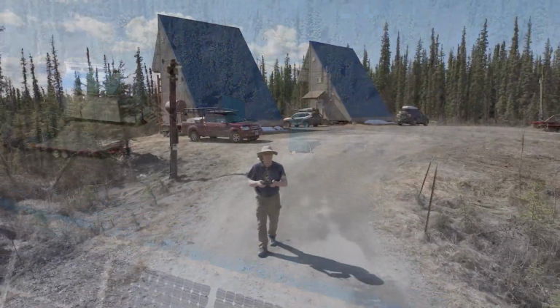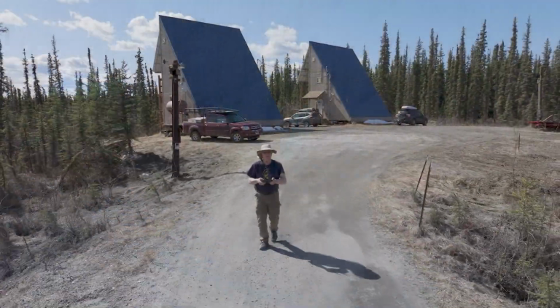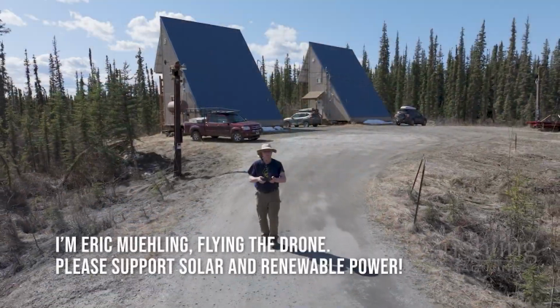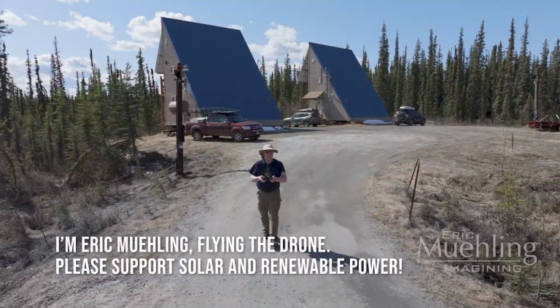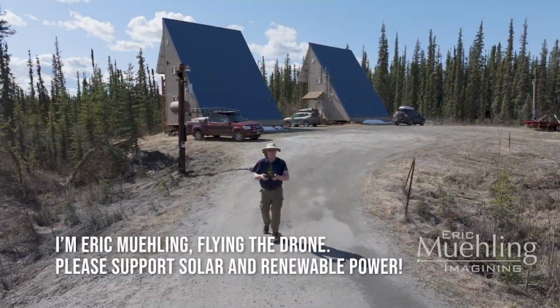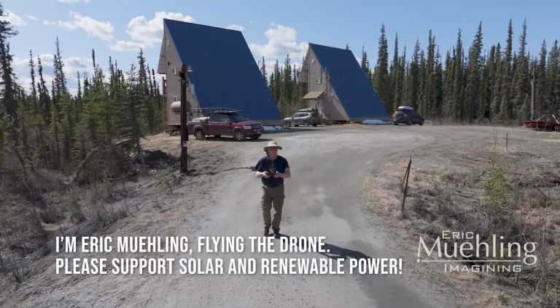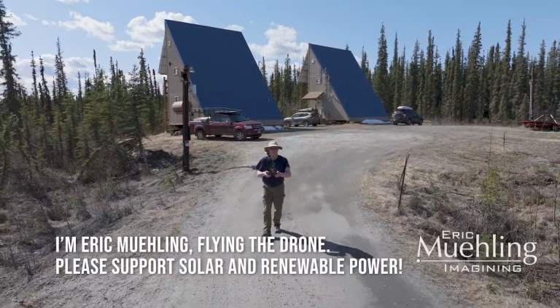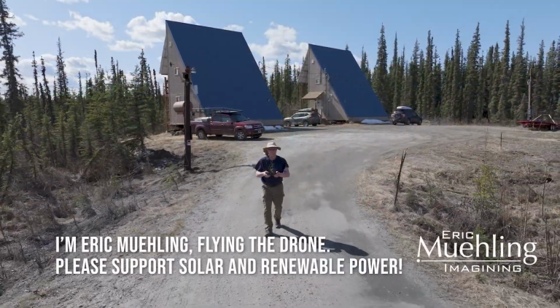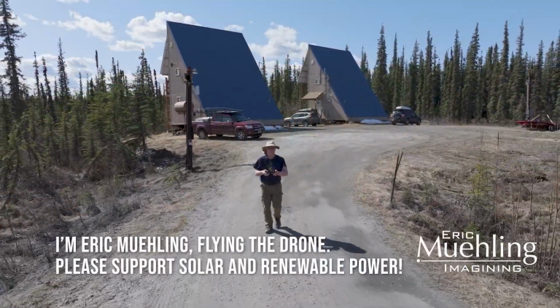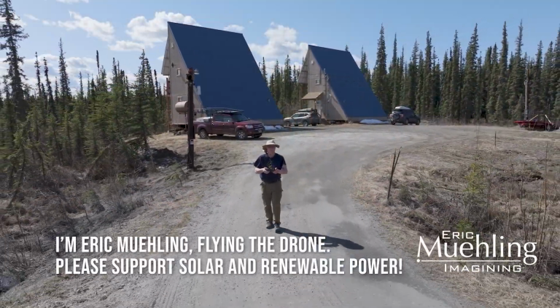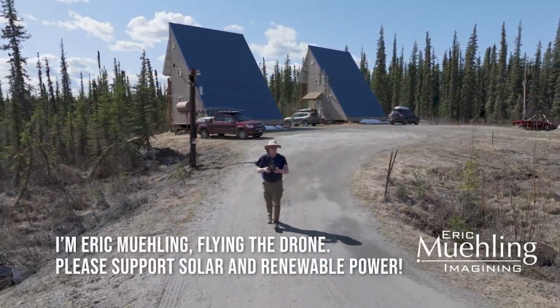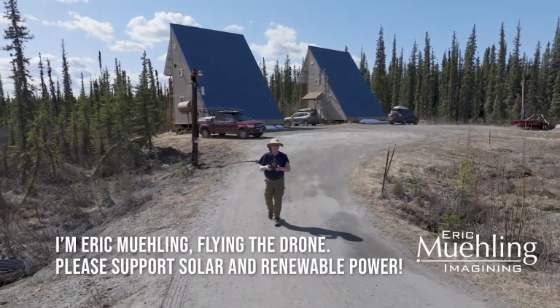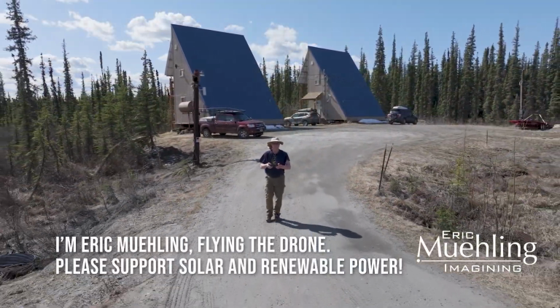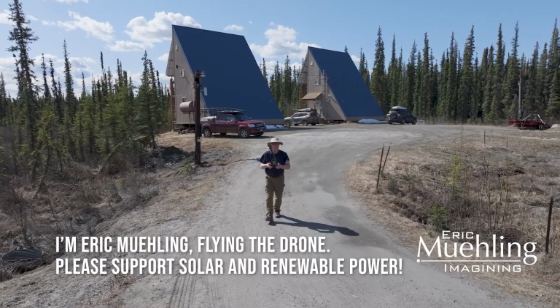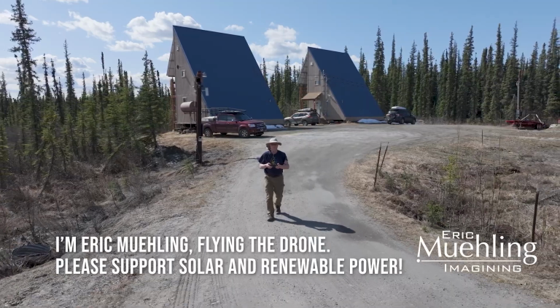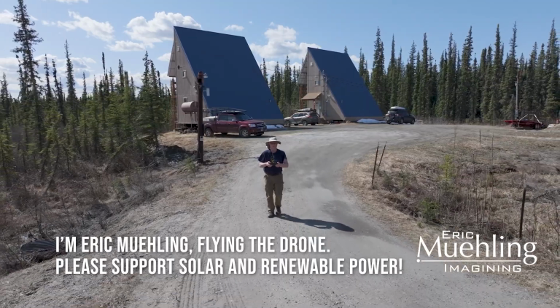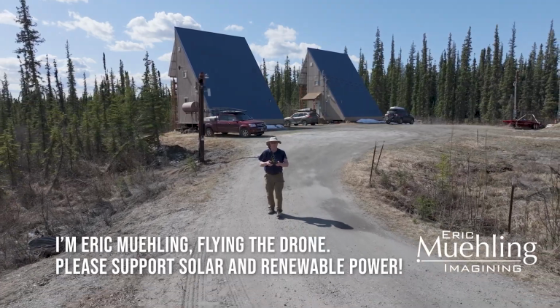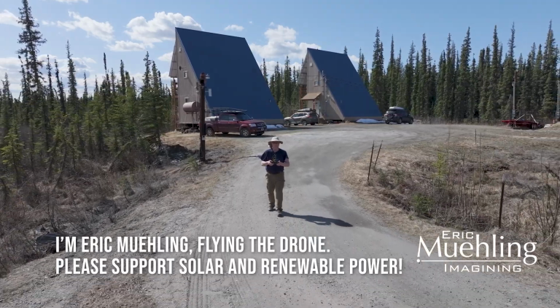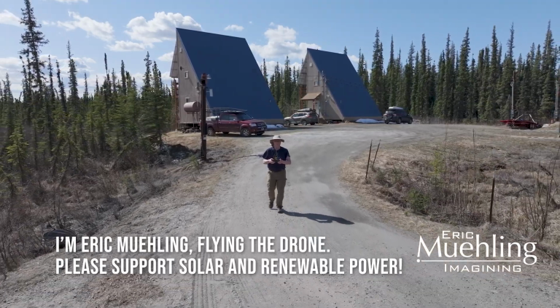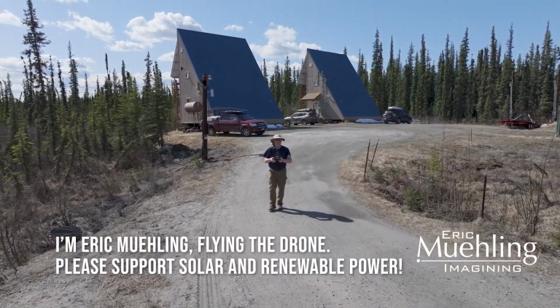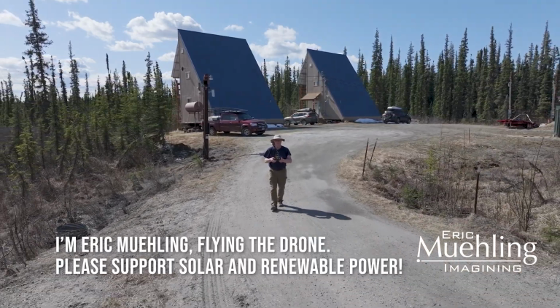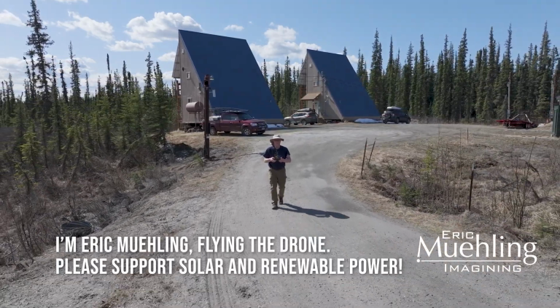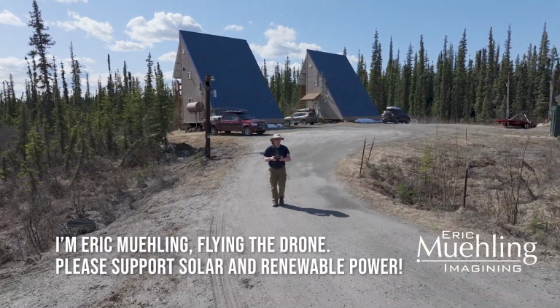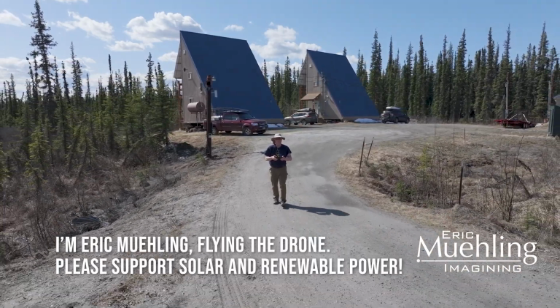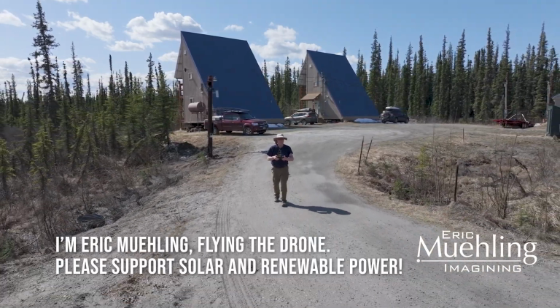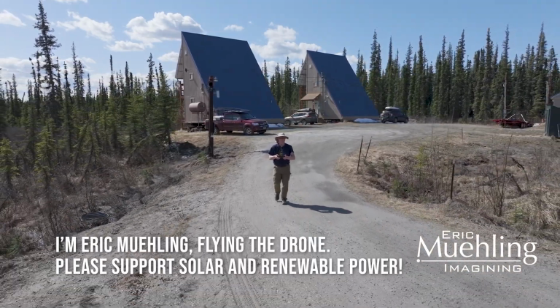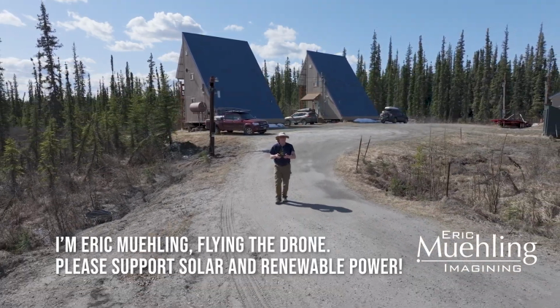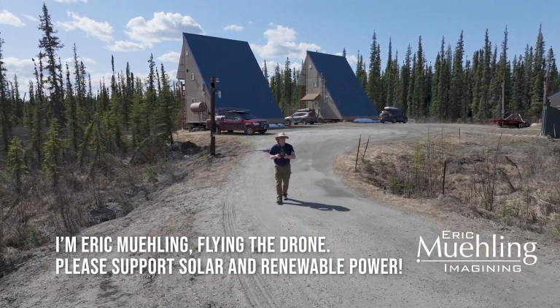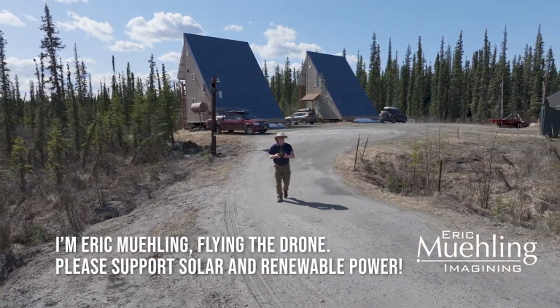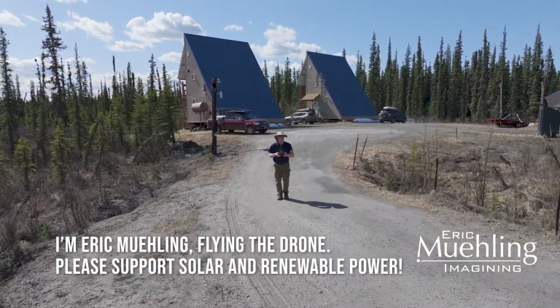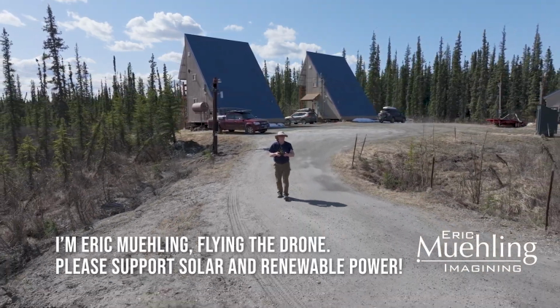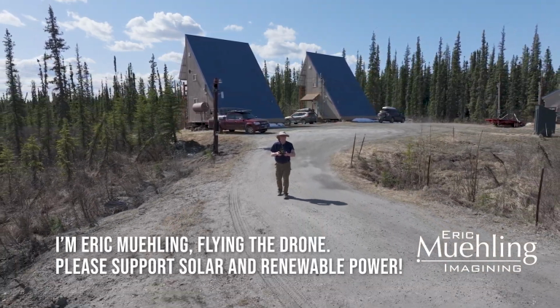I'm Eric Meuling, flying the drone. Please support solar and renewable power.